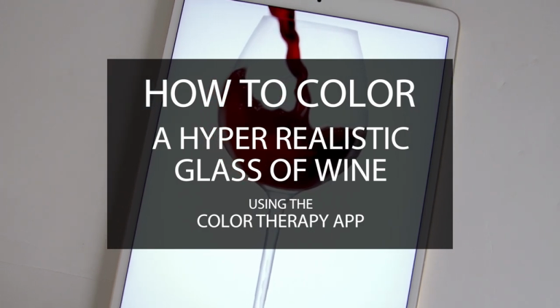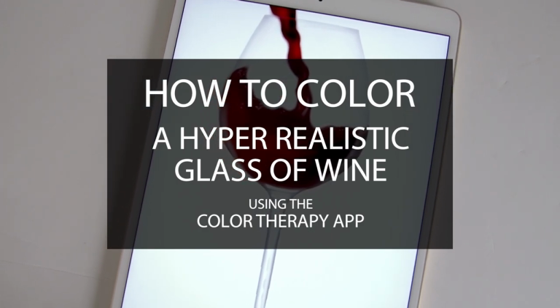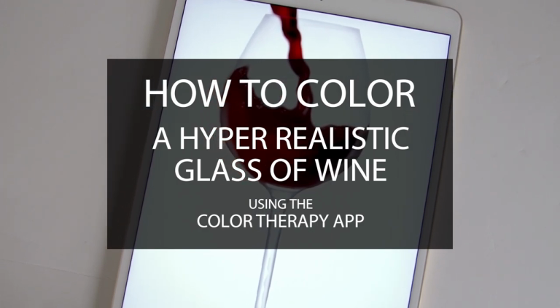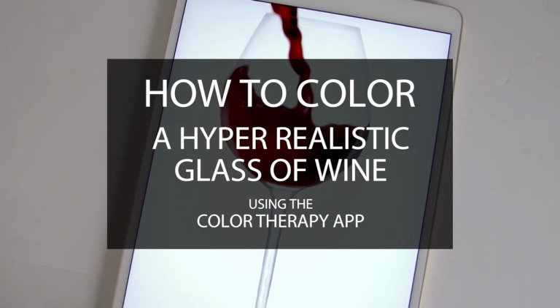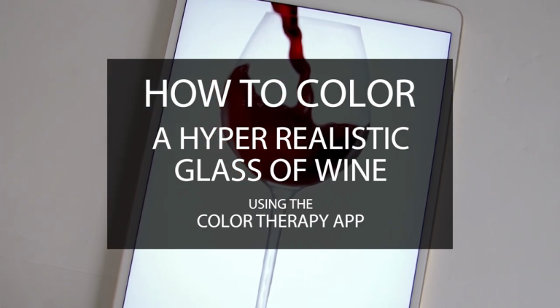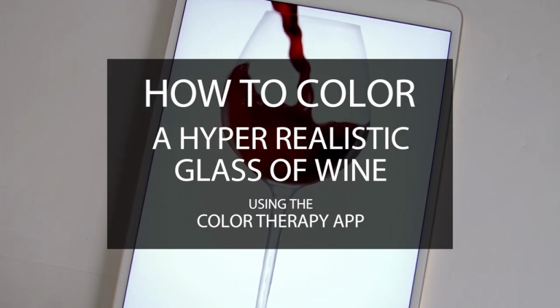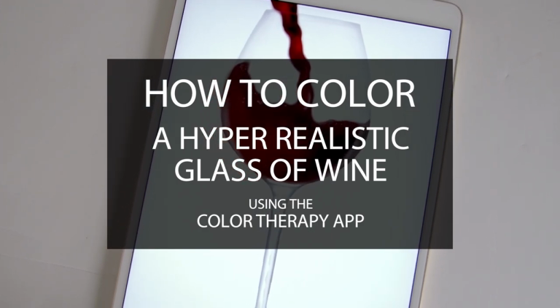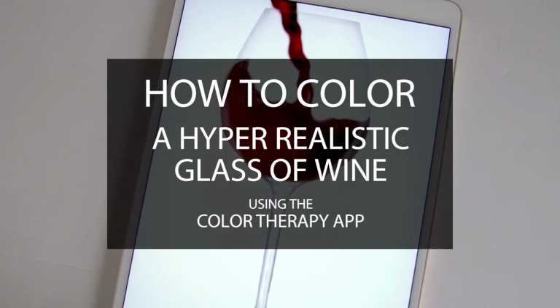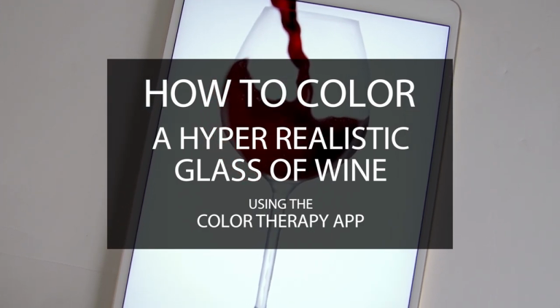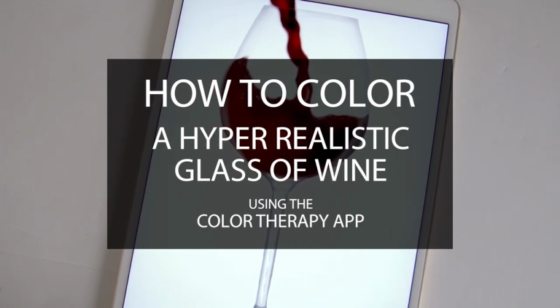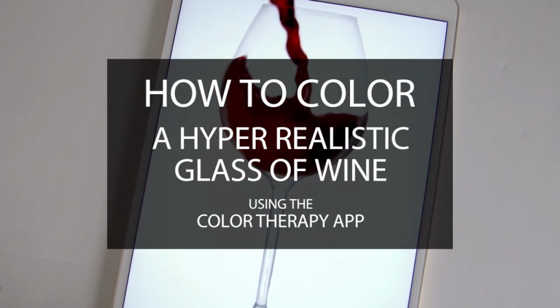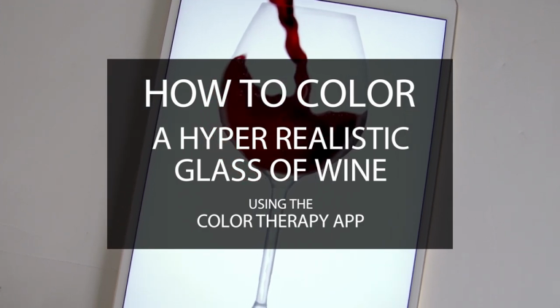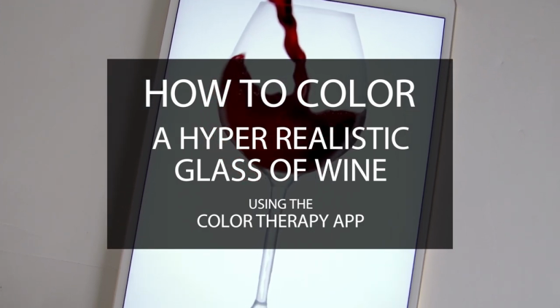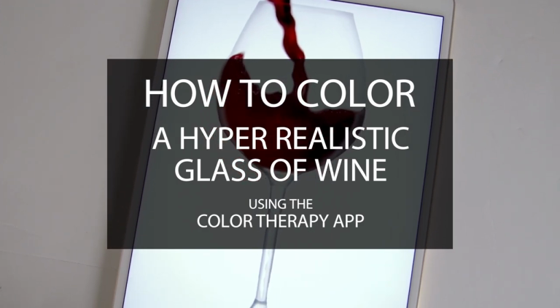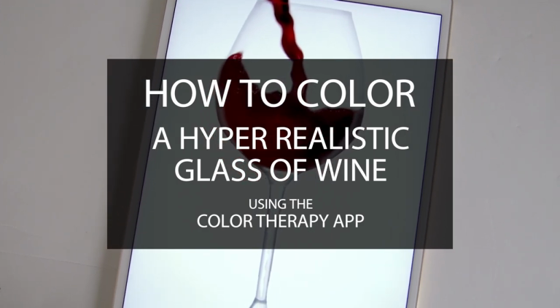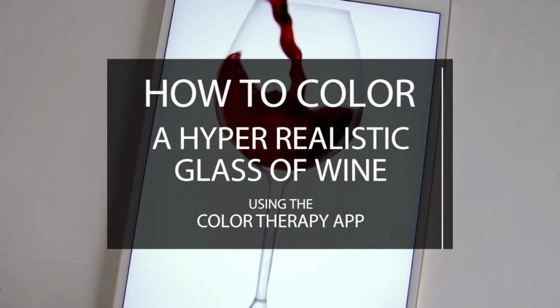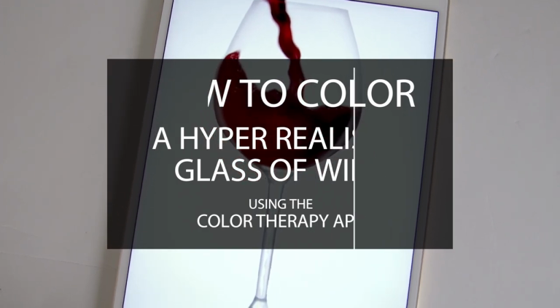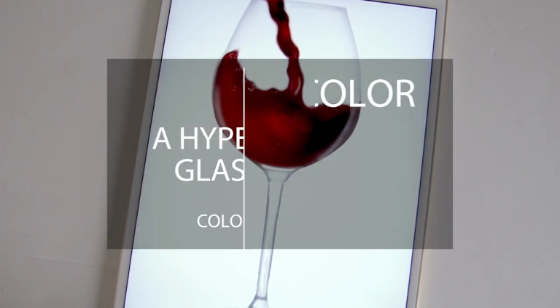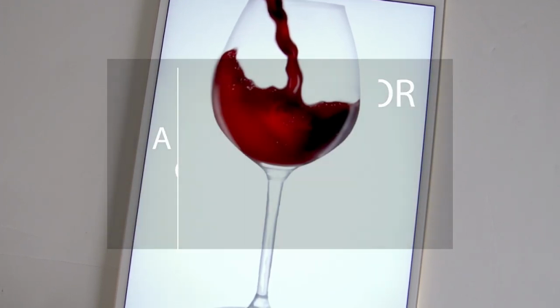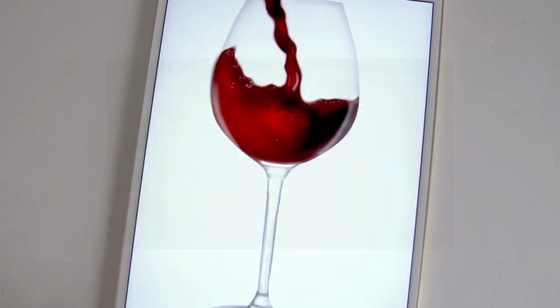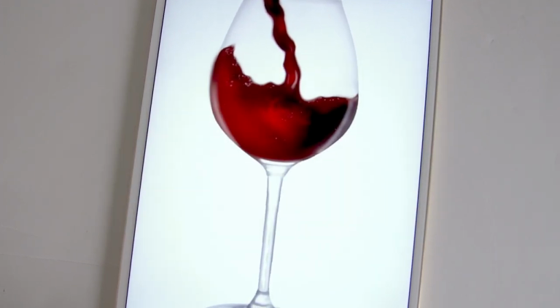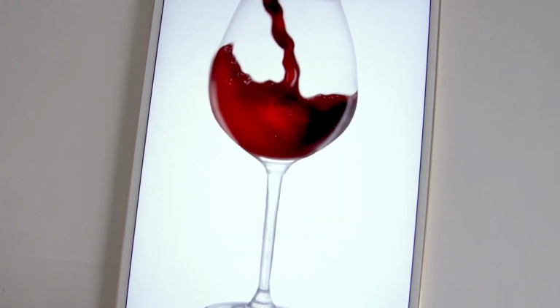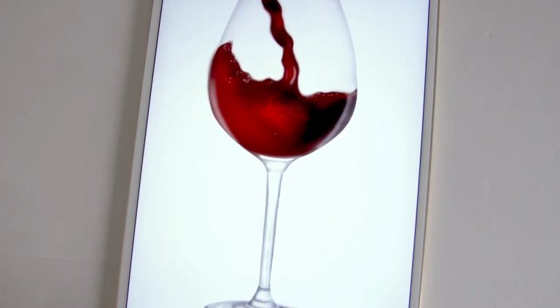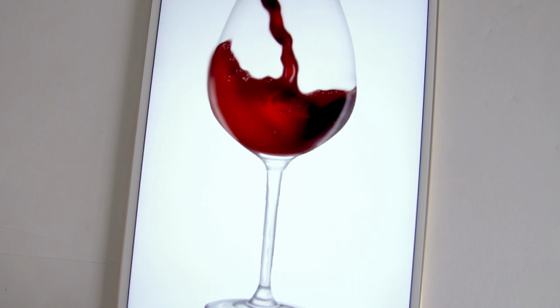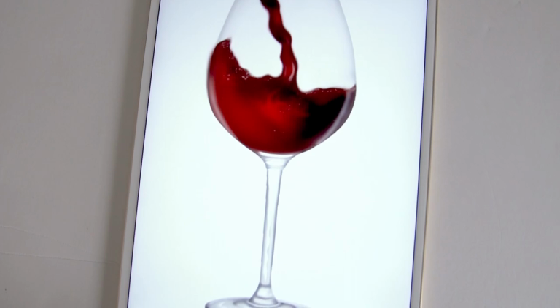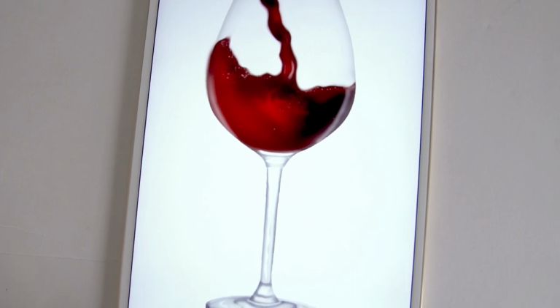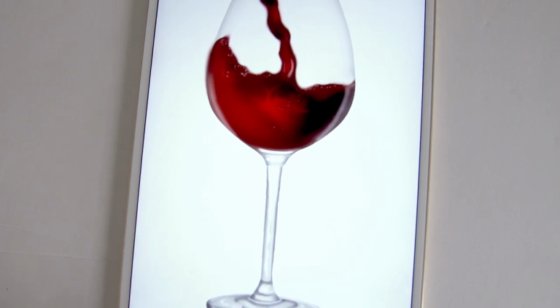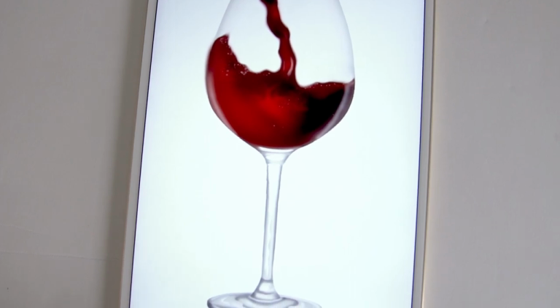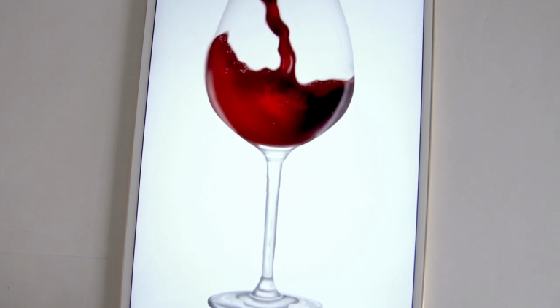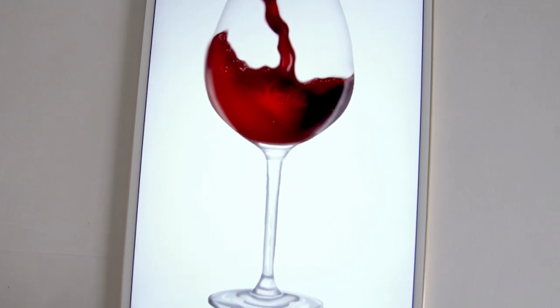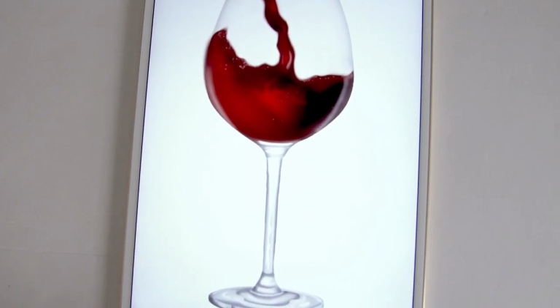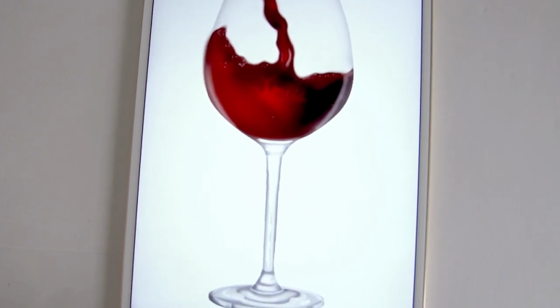If you'd like to follow along, search for this image under "glass of wine" in the search box.